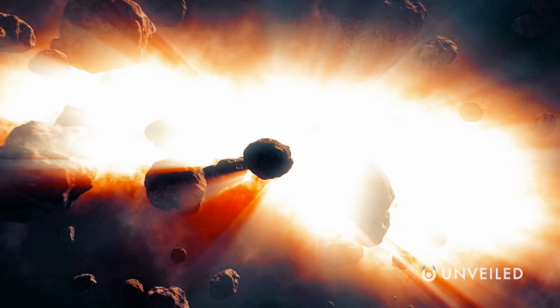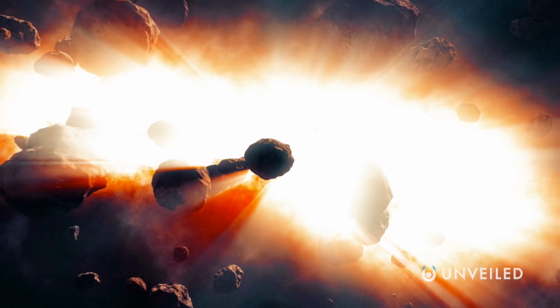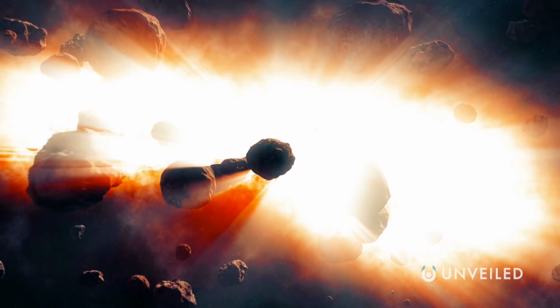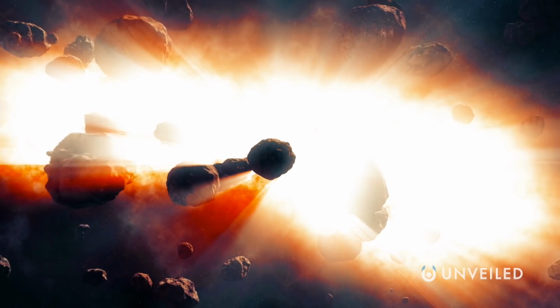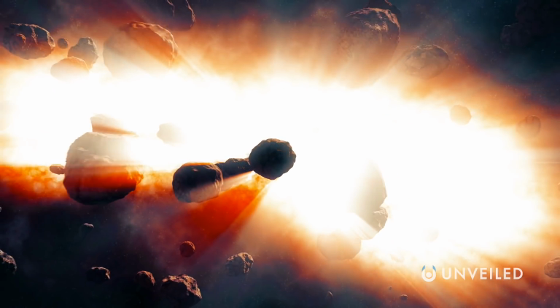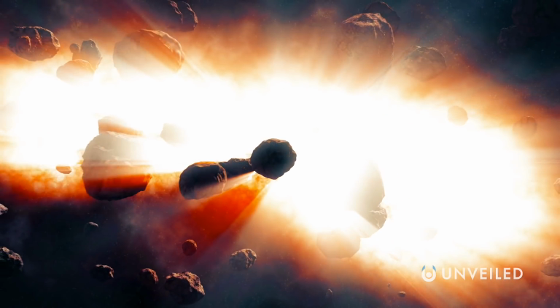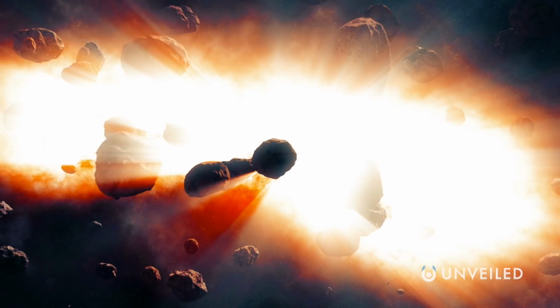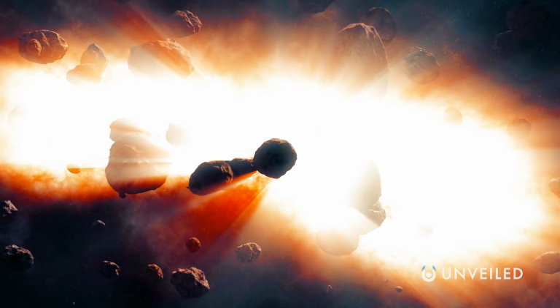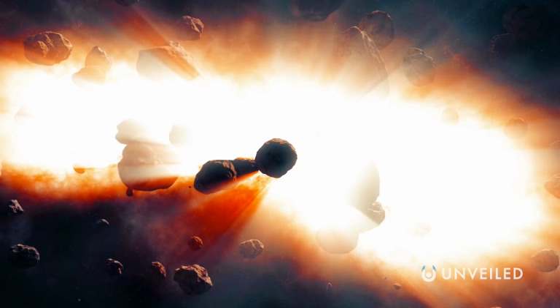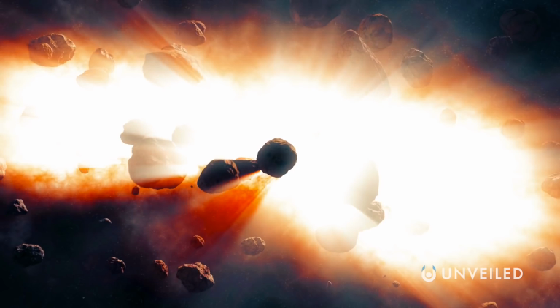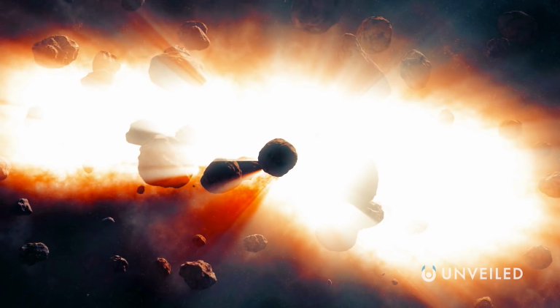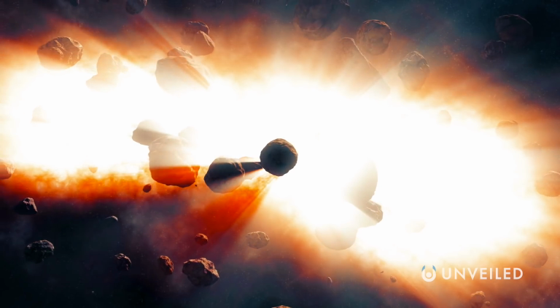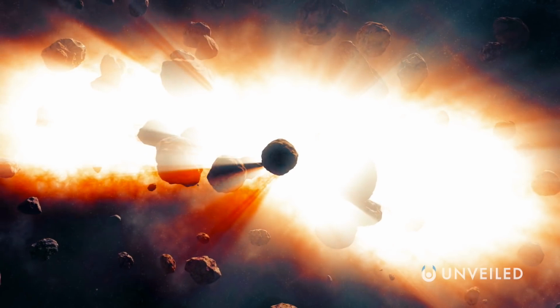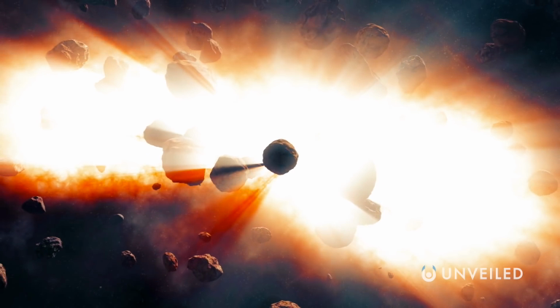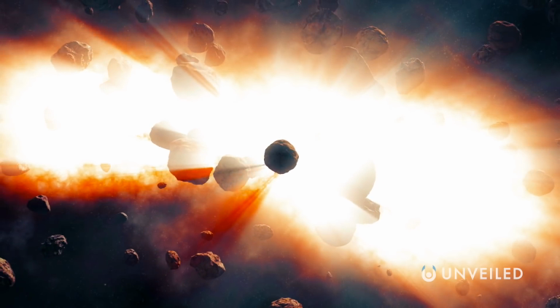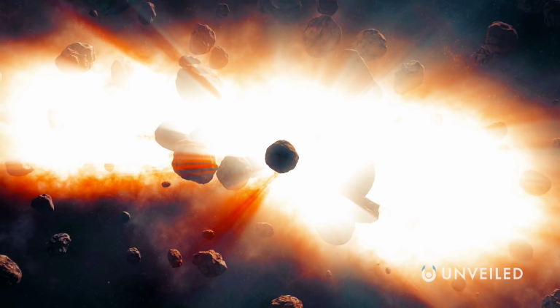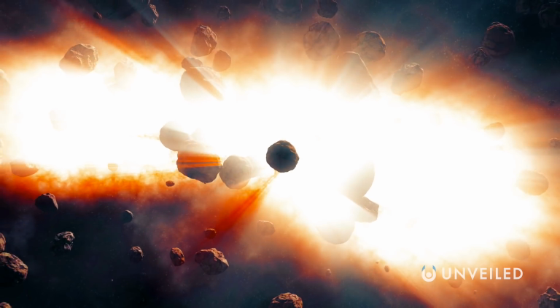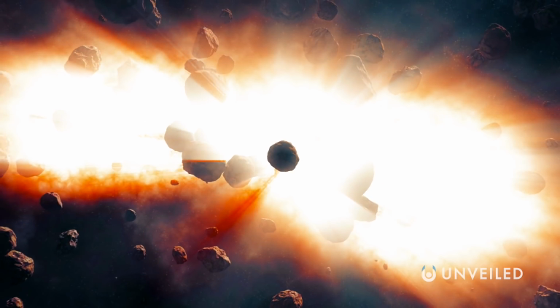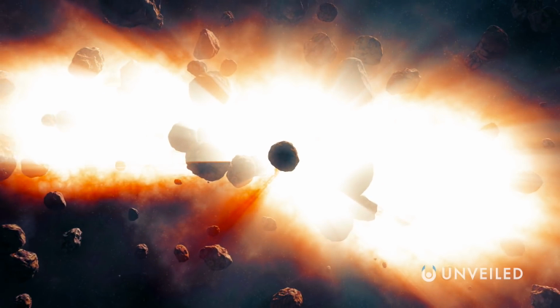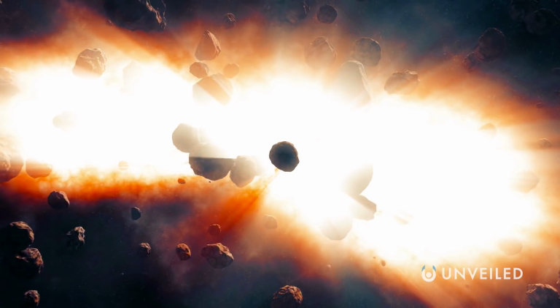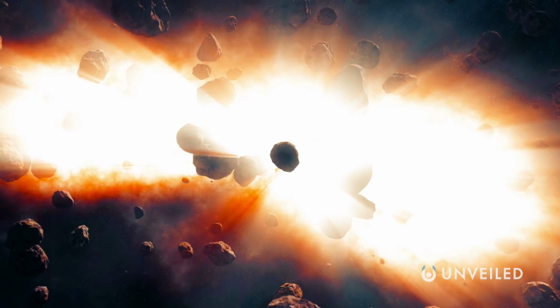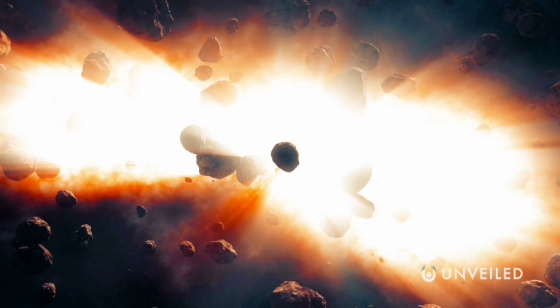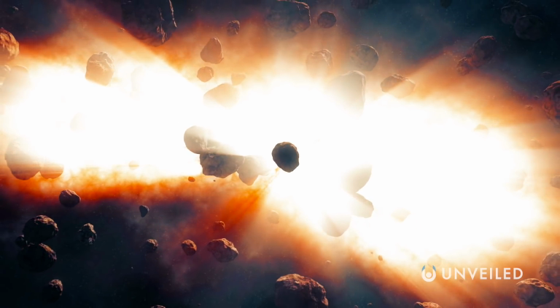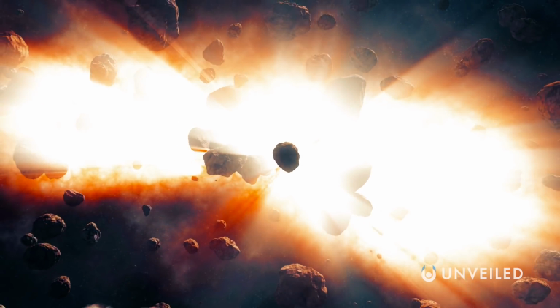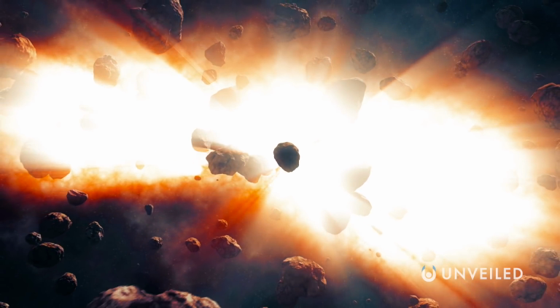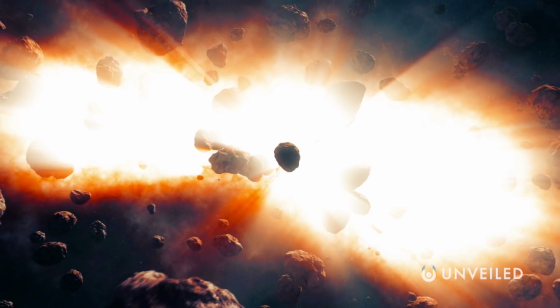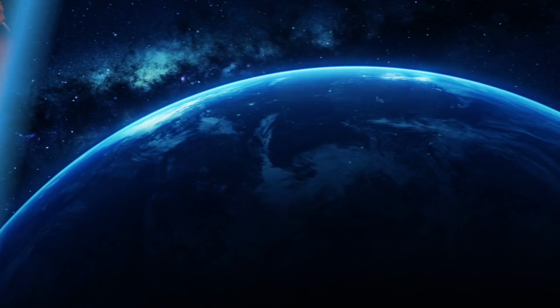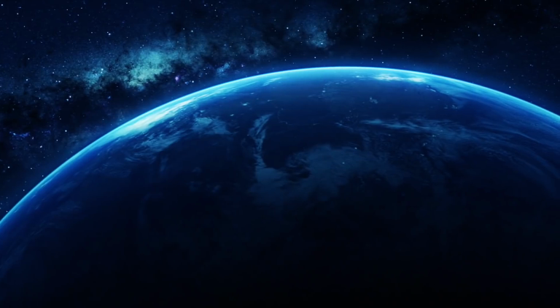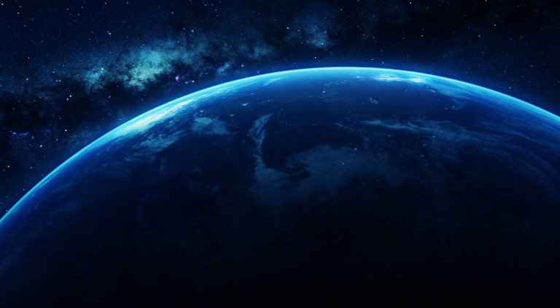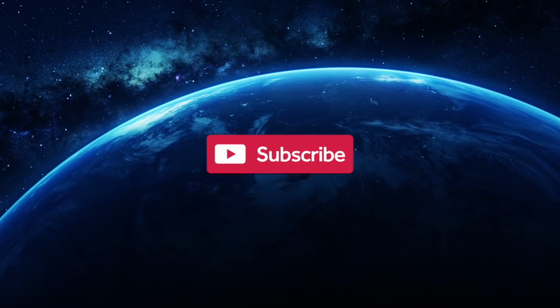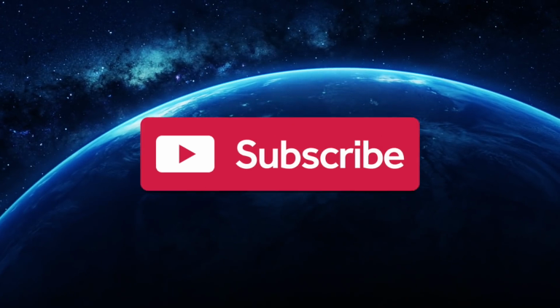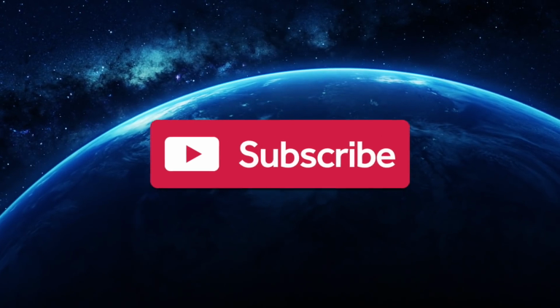Today we're answering the extraordinary question: what if you travelled through the Oort Cloud?